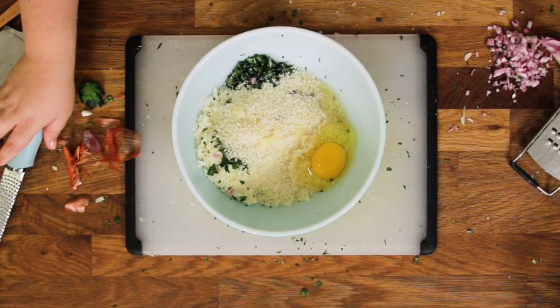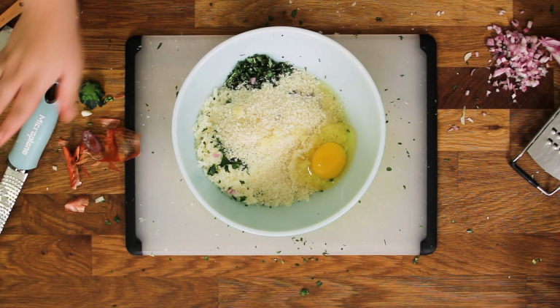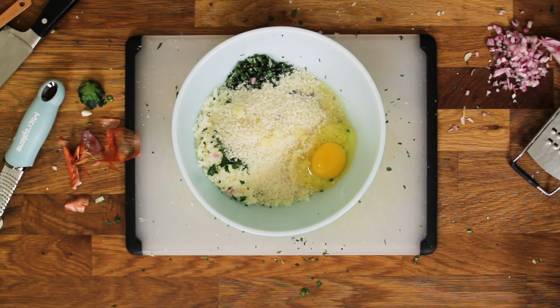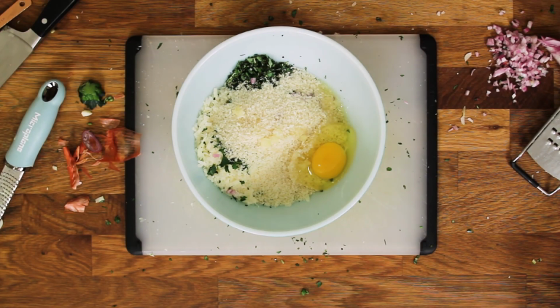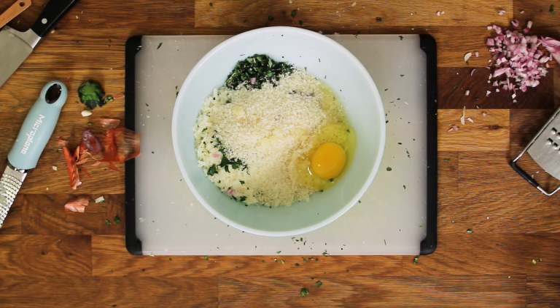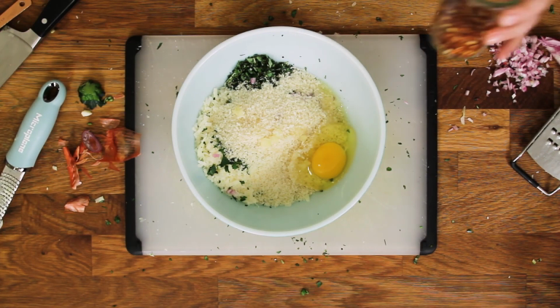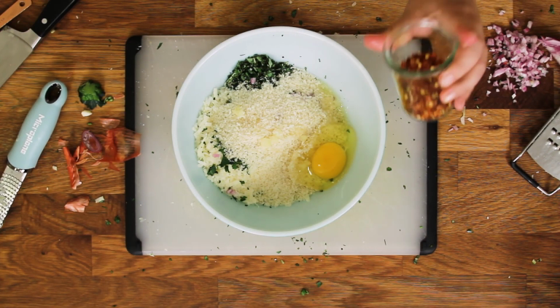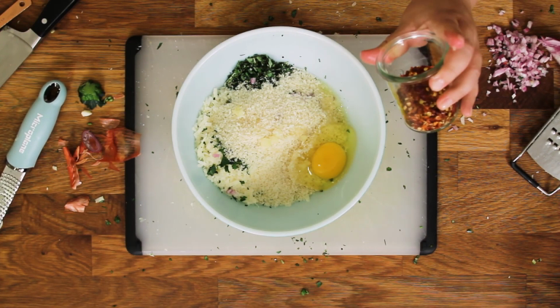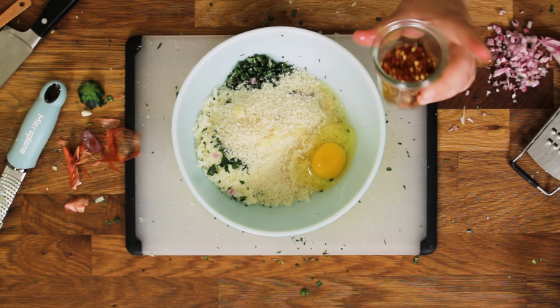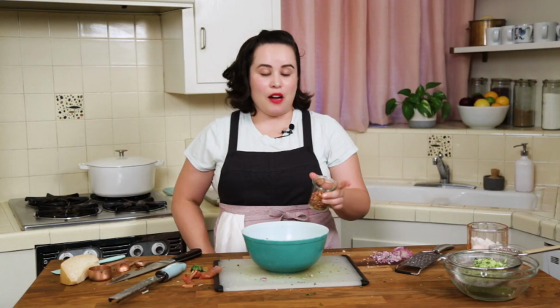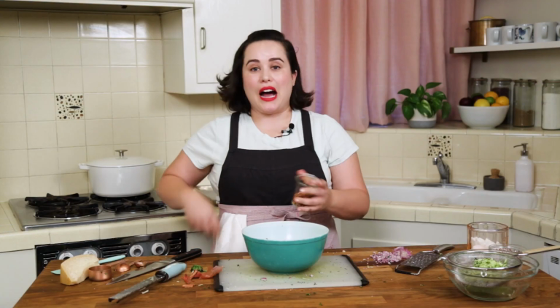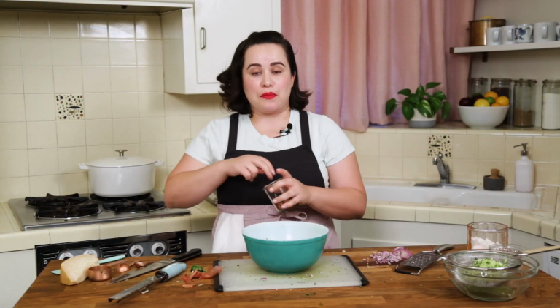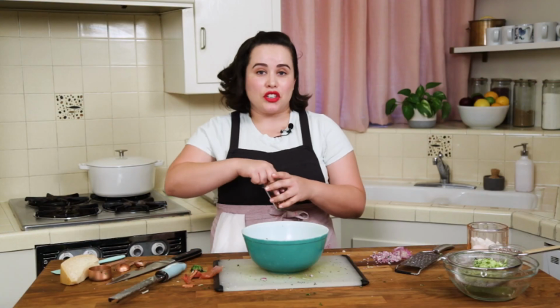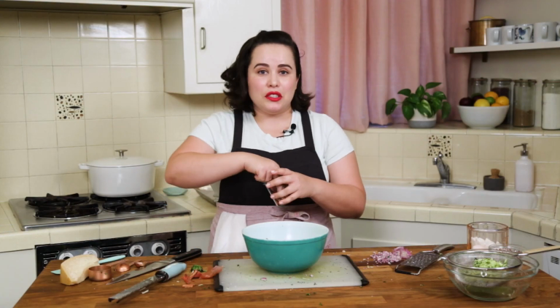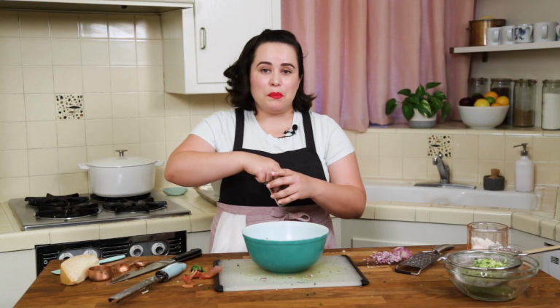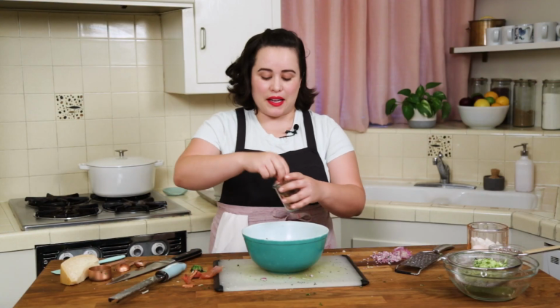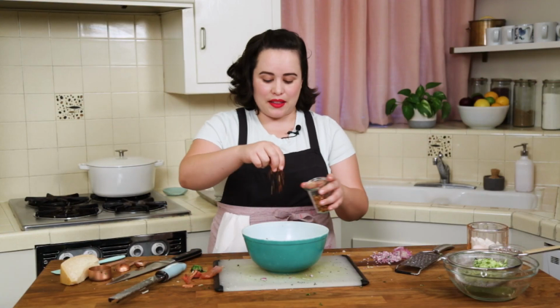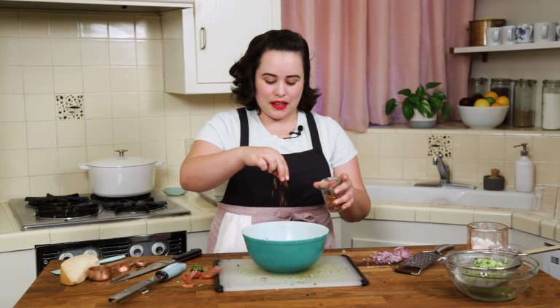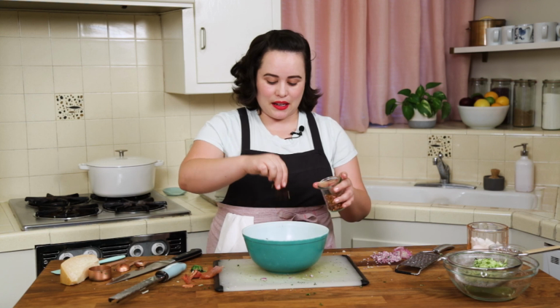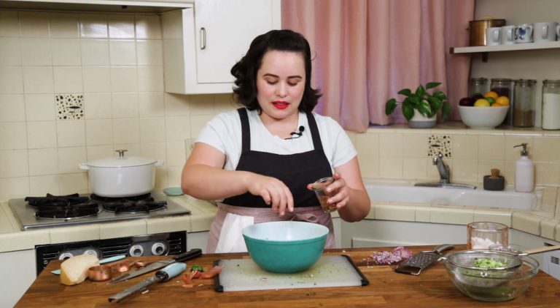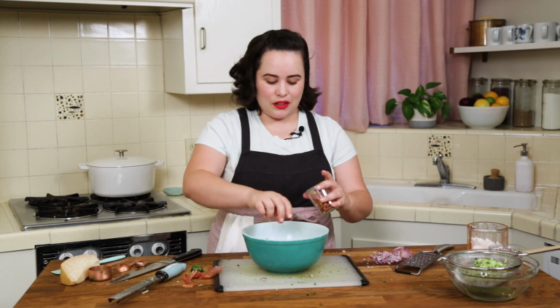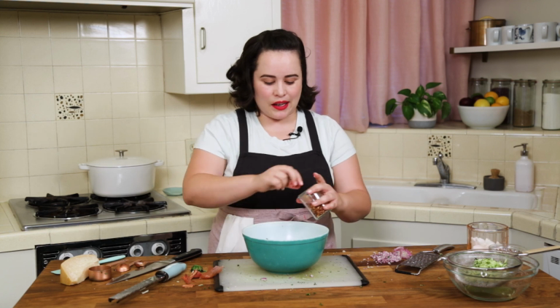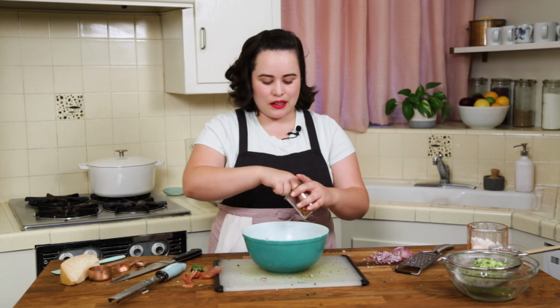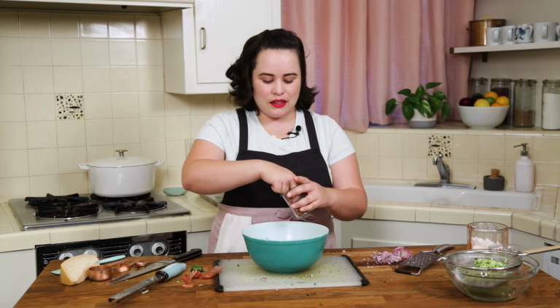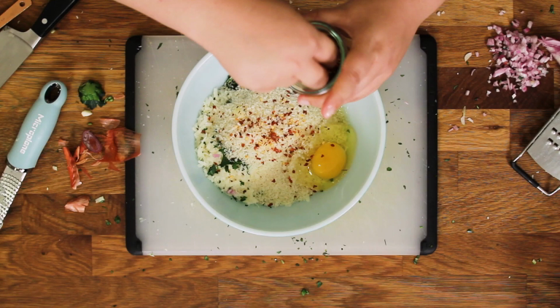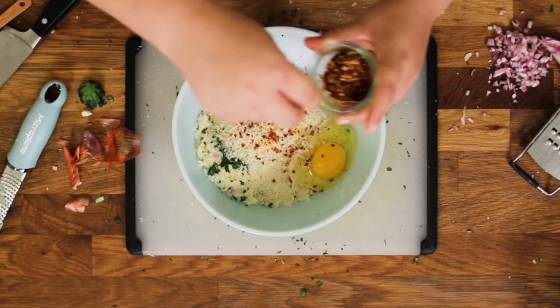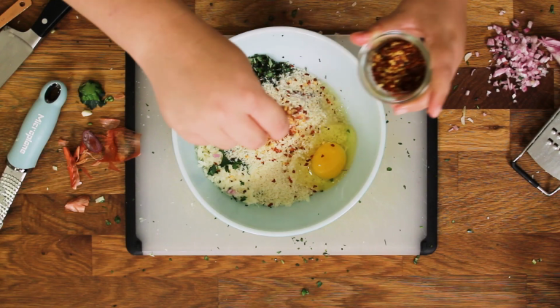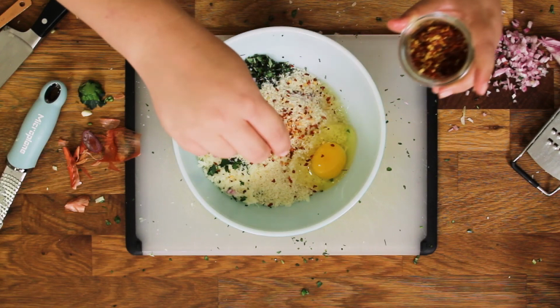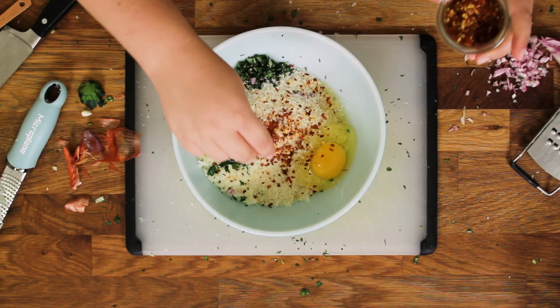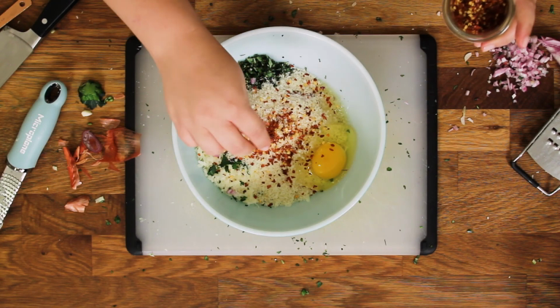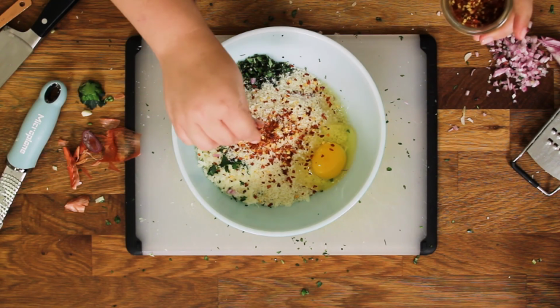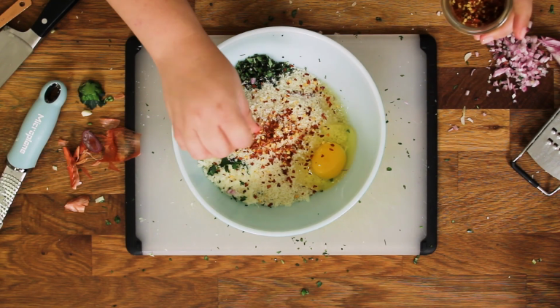Red pepper flakes — optional, but I think they add a nice little kick. I'm going to put in a couple of sprinkles.